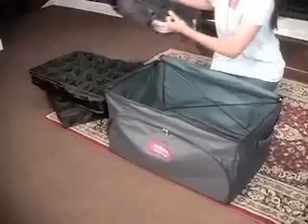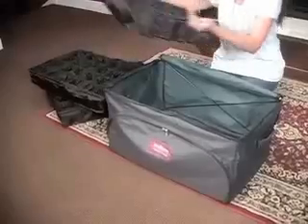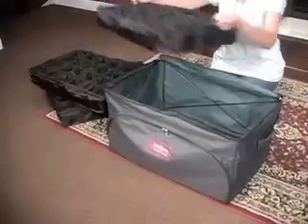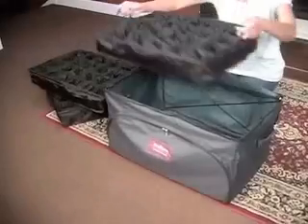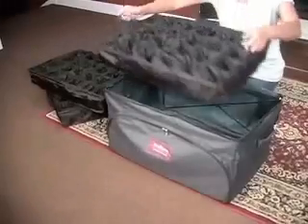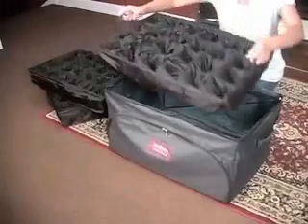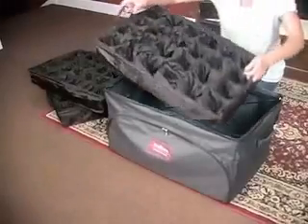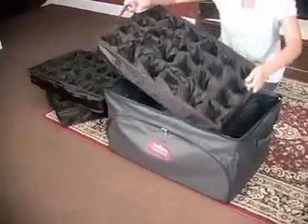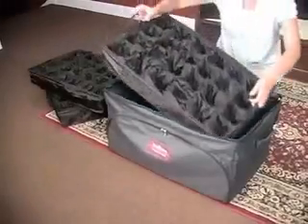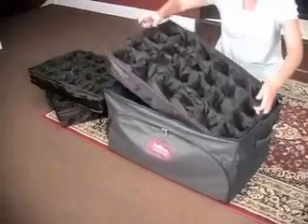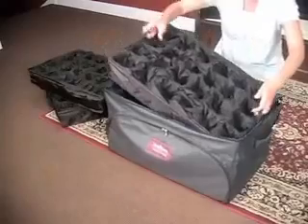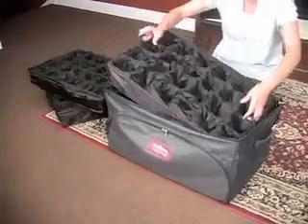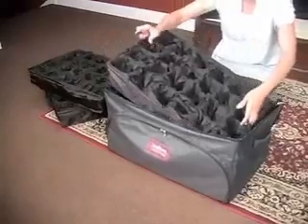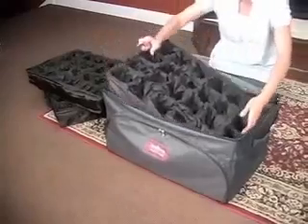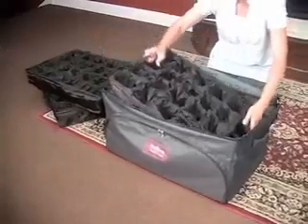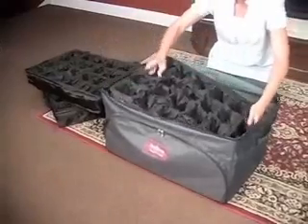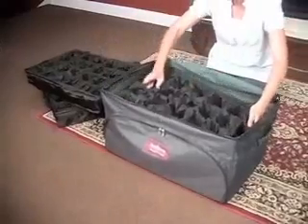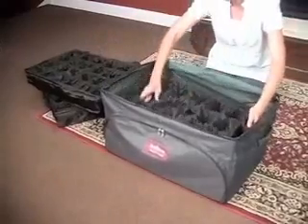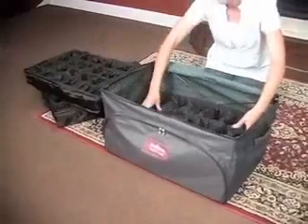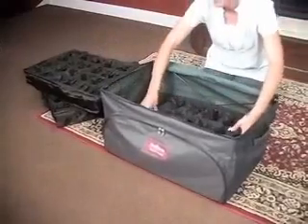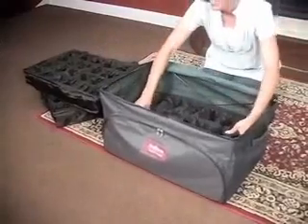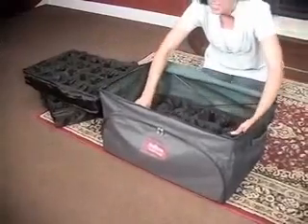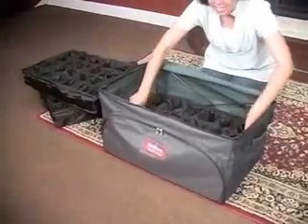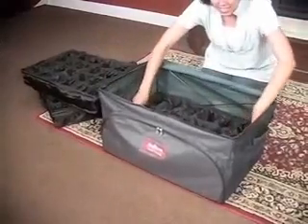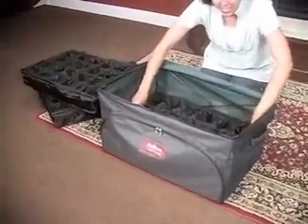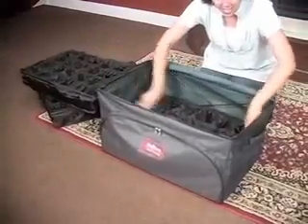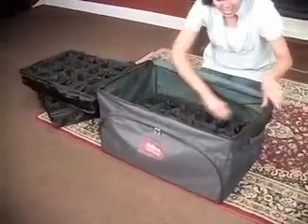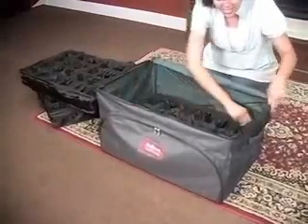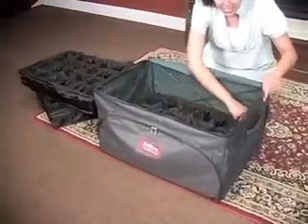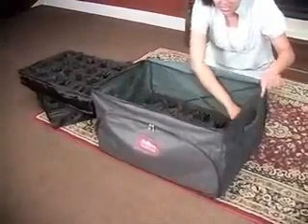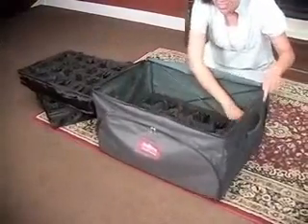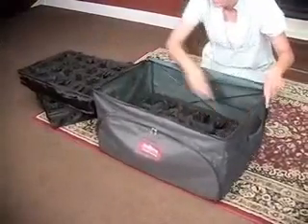Insert the ornament trays and you're ready to store your keepsake ornaments.